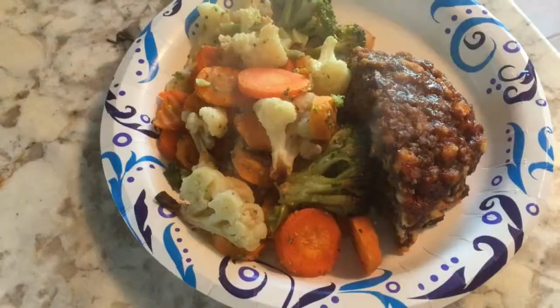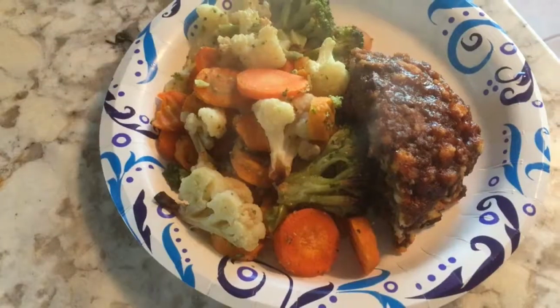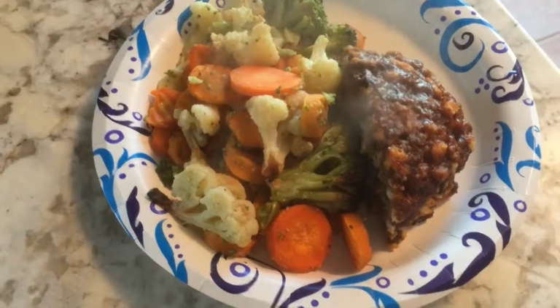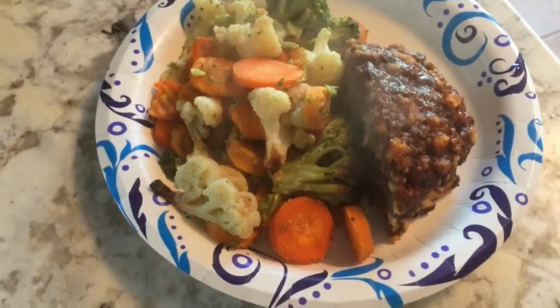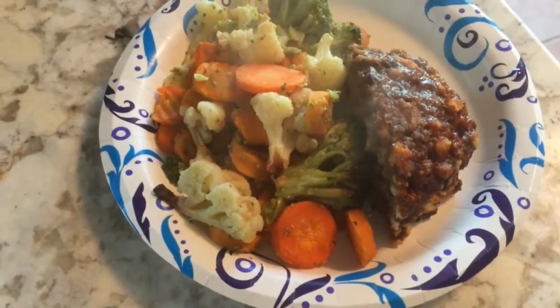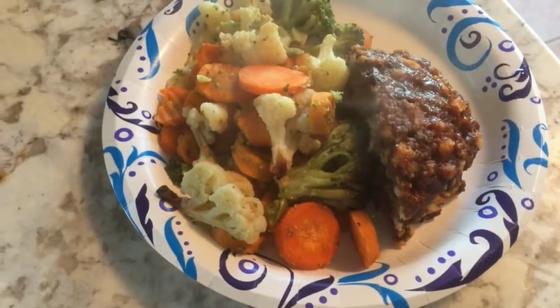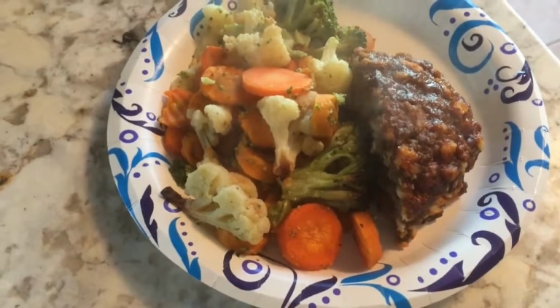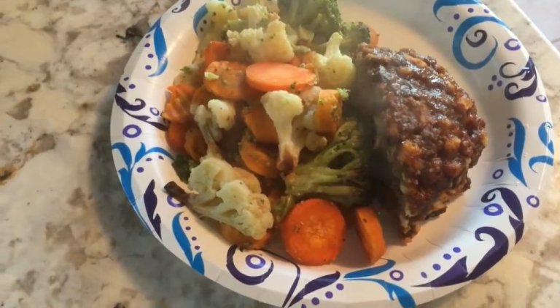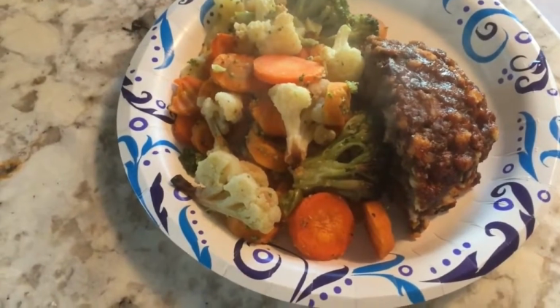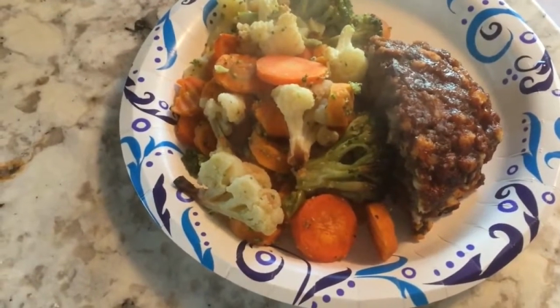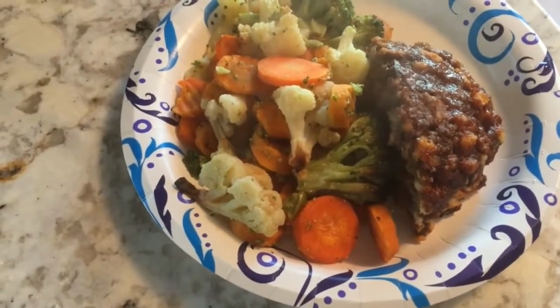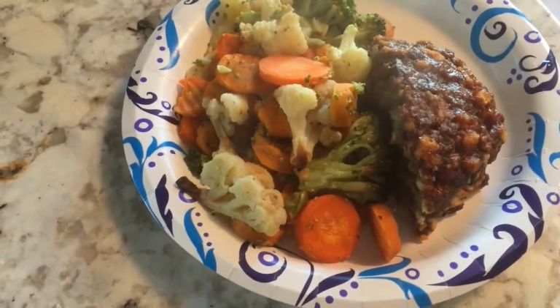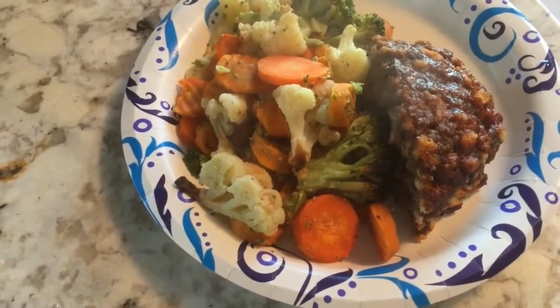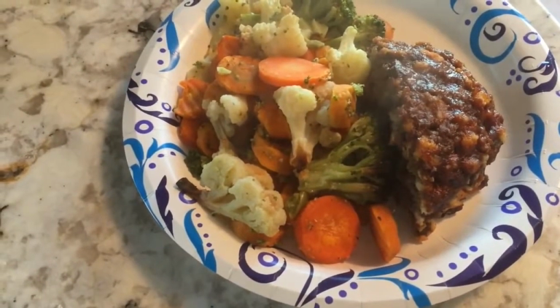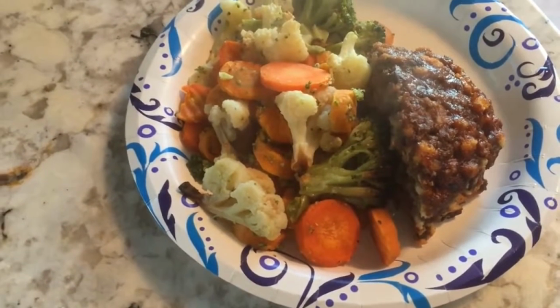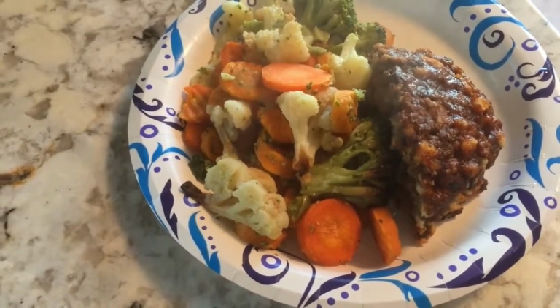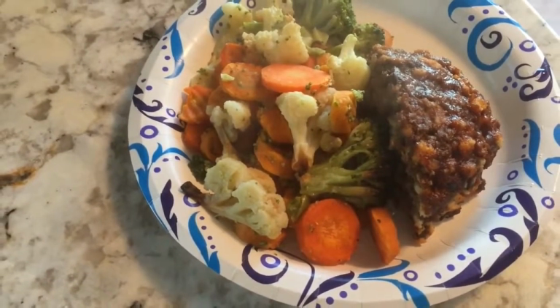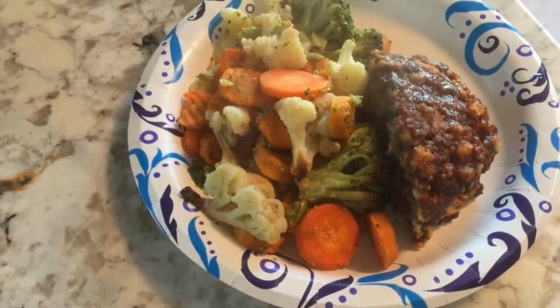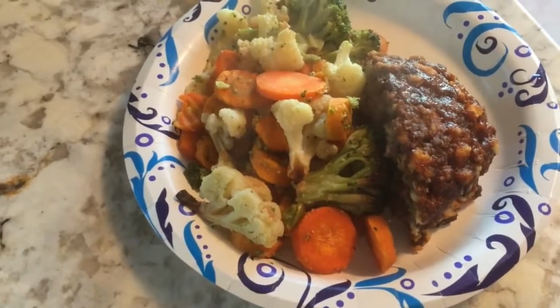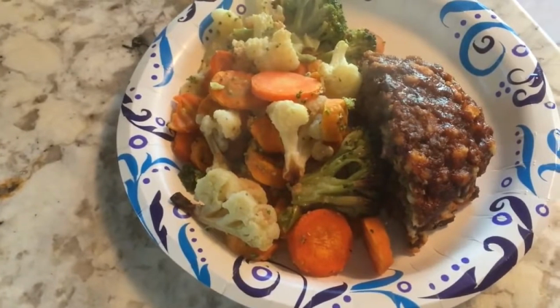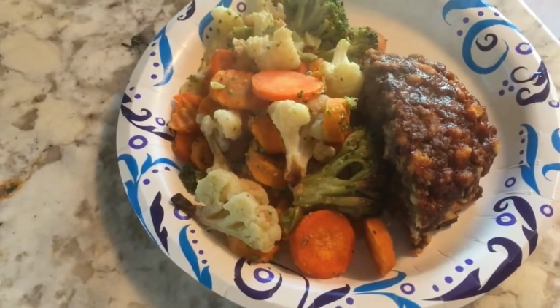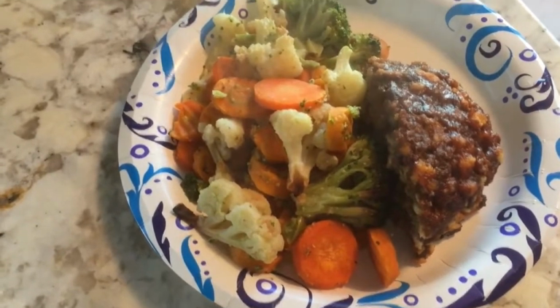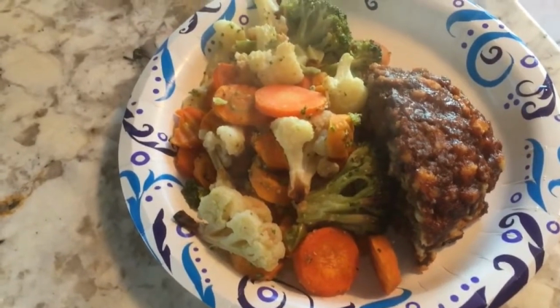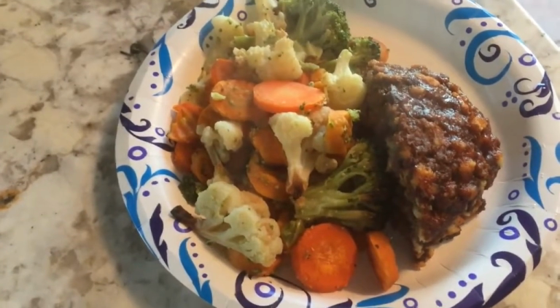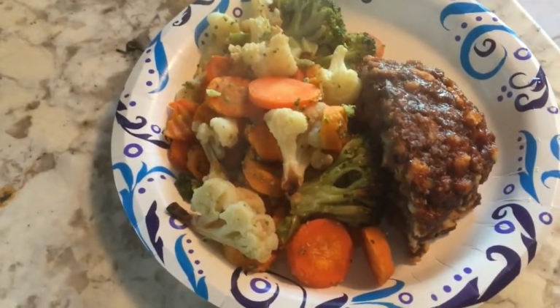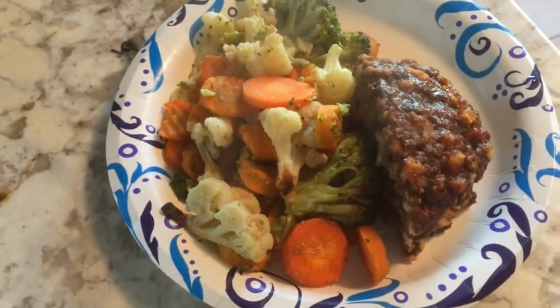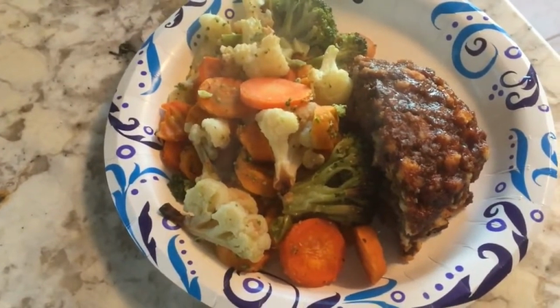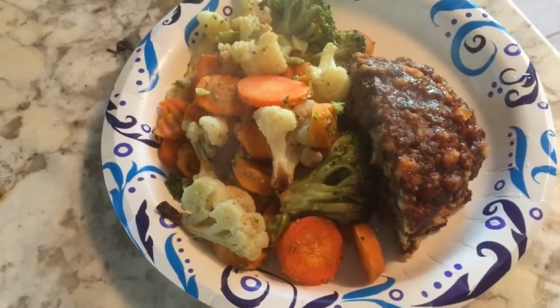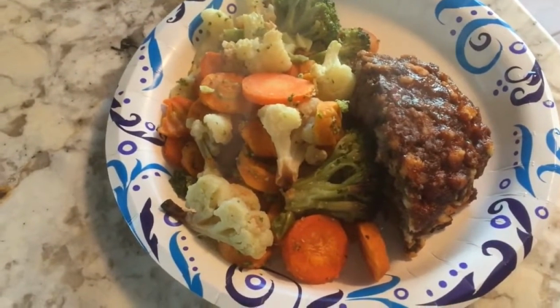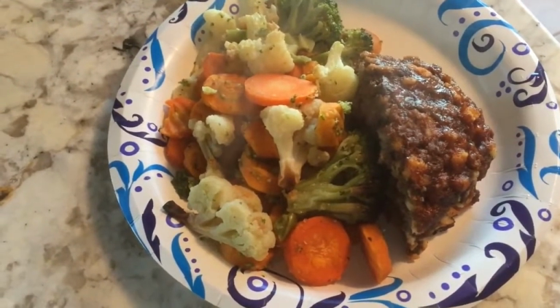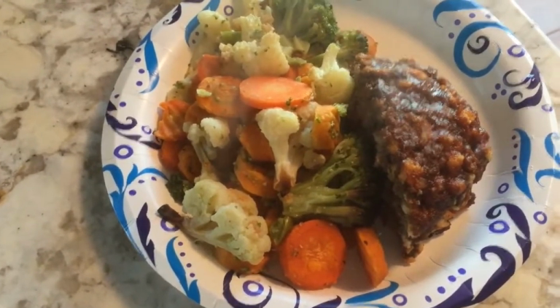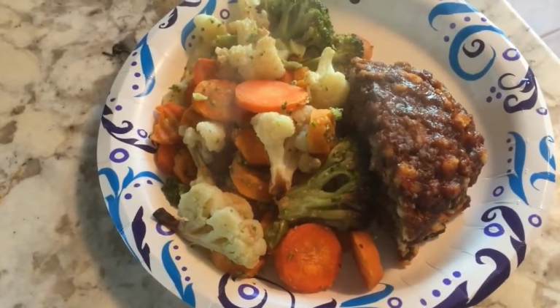Tonight we're having low carb meatloaf and a whole bunch of vegetables. Yum.